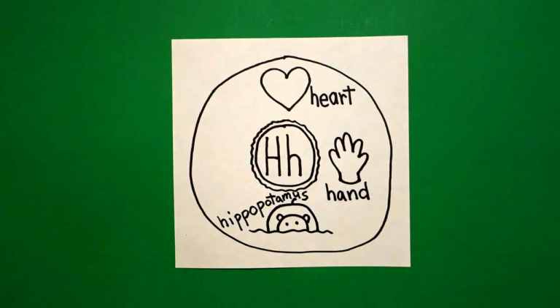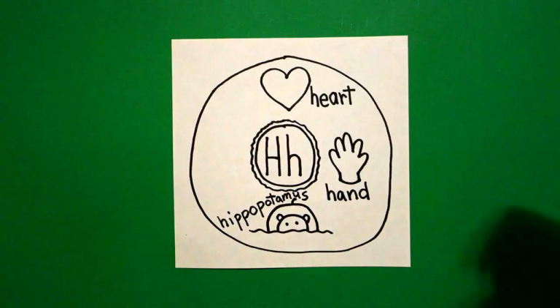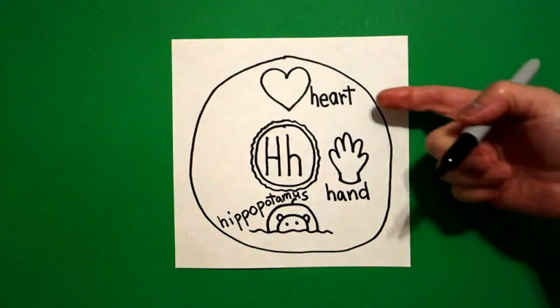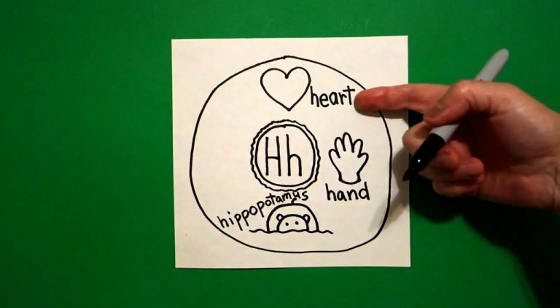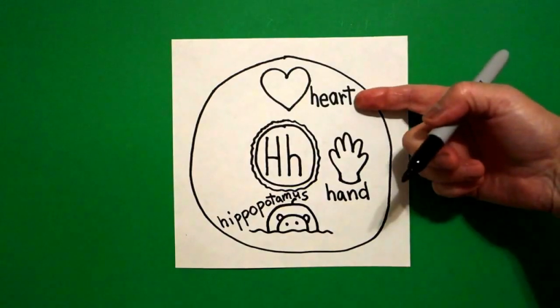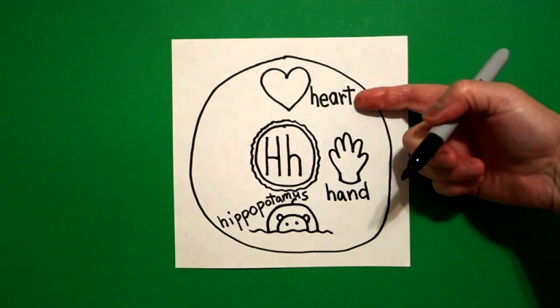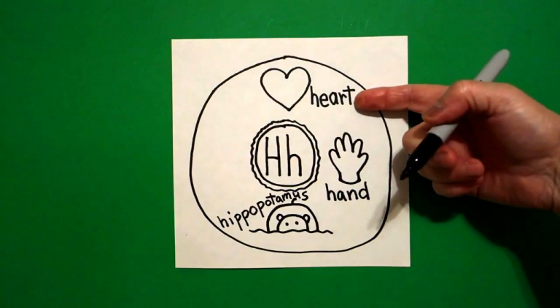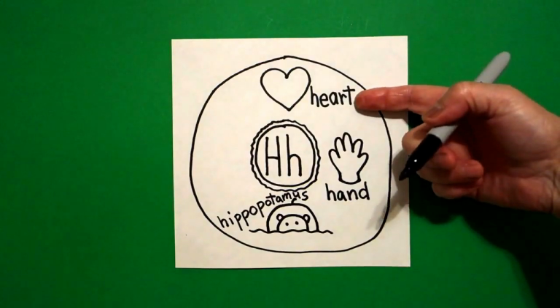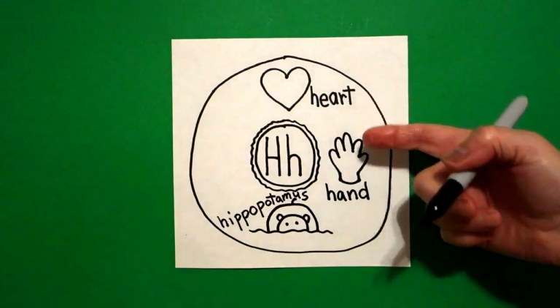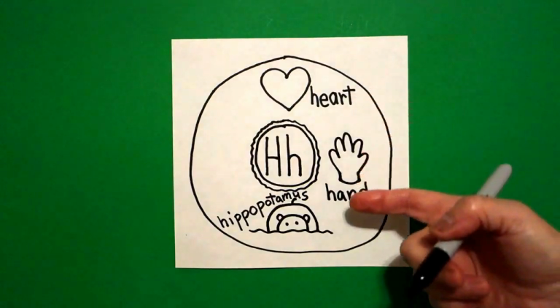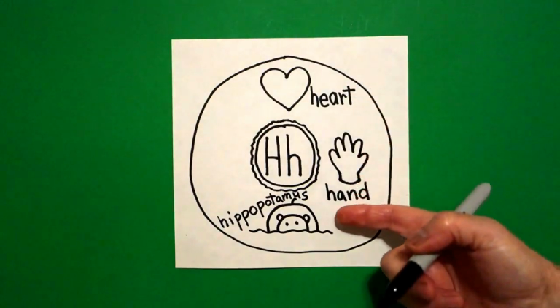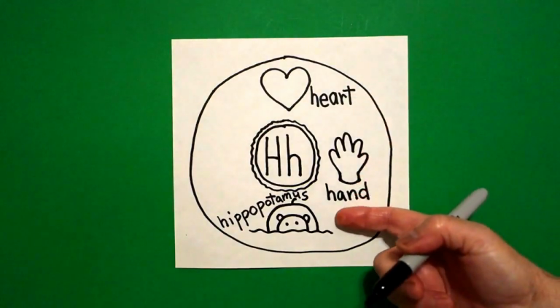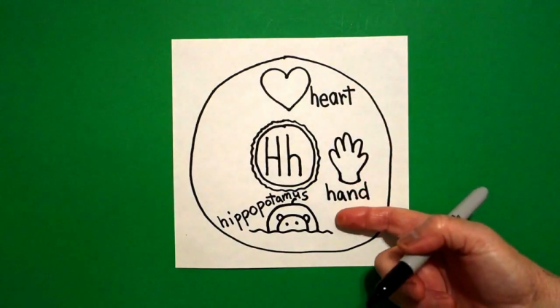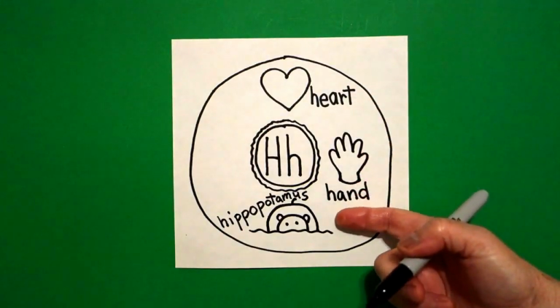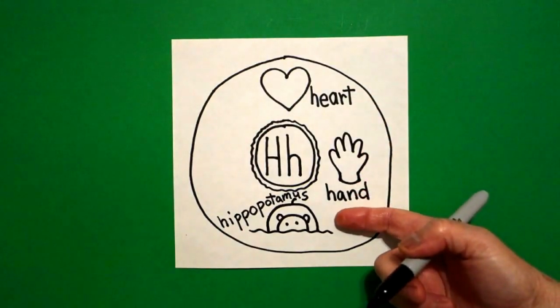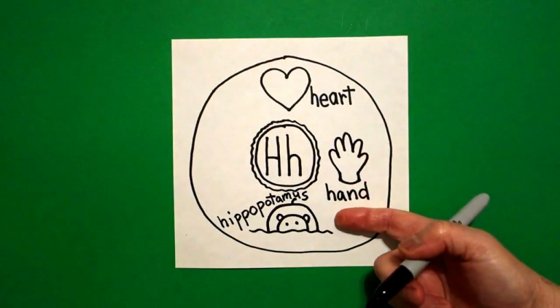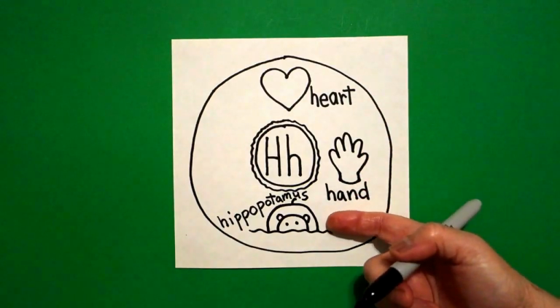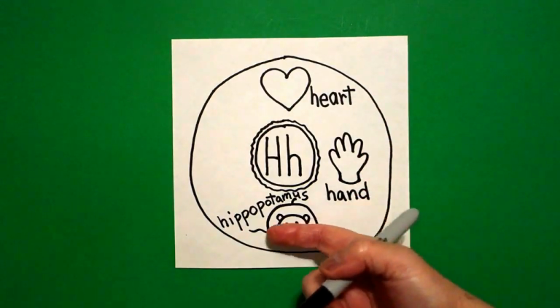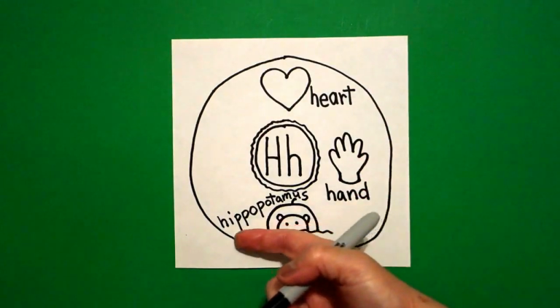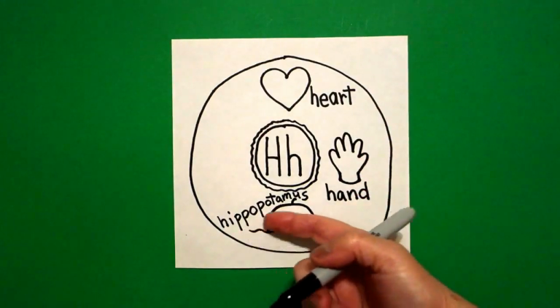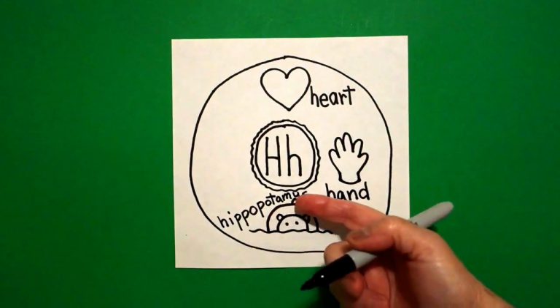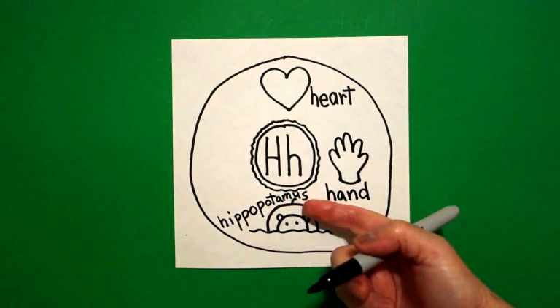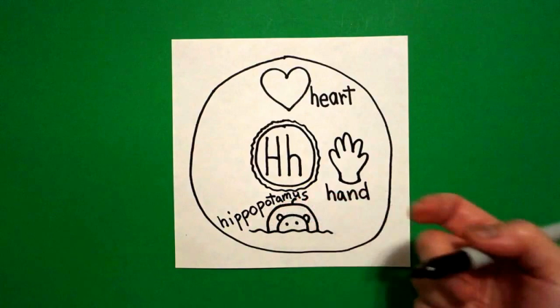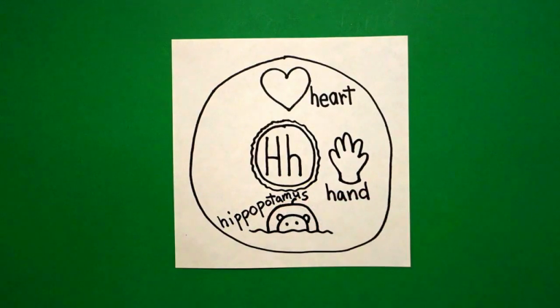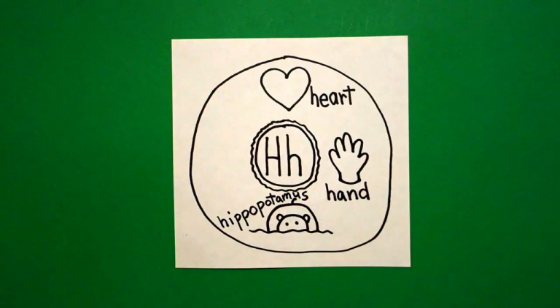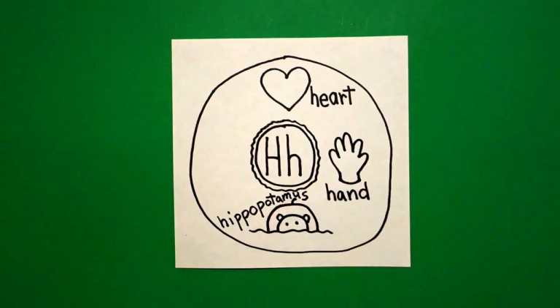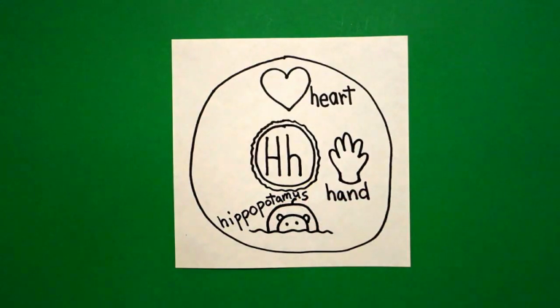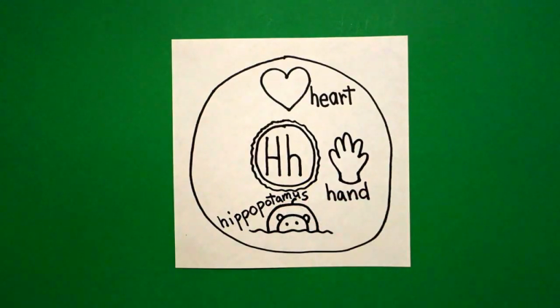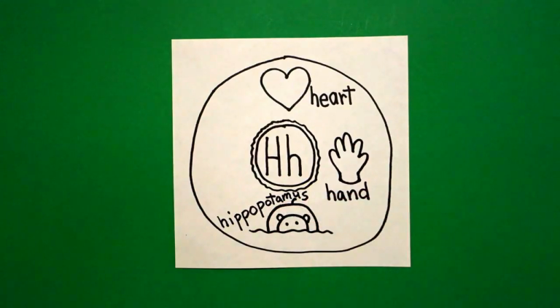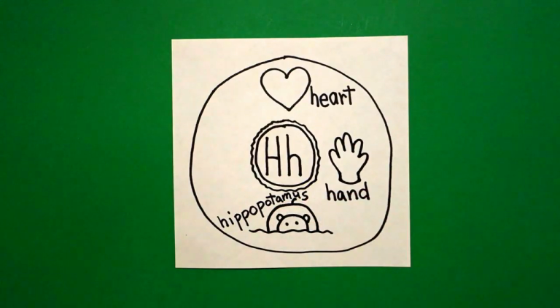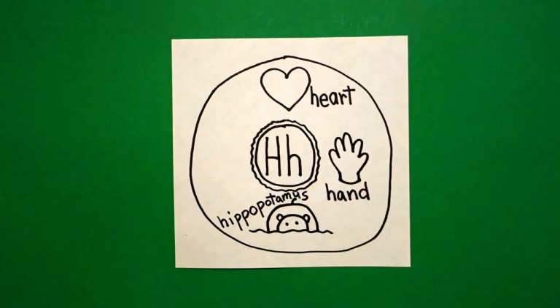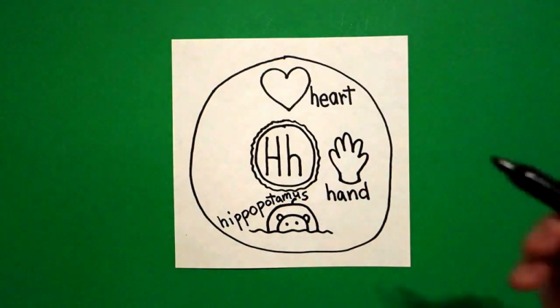So we have heart — ha, hand — ha, hippopotamus — ha. Beginning sound H.